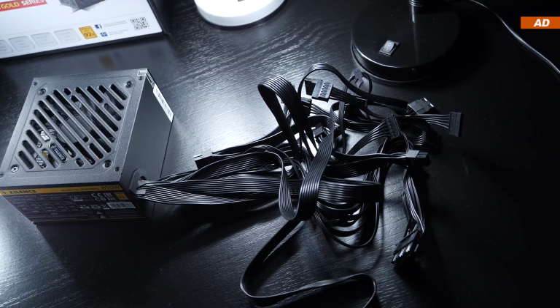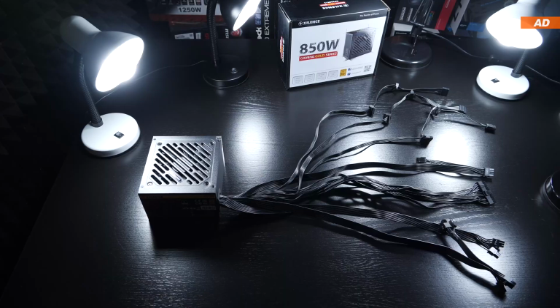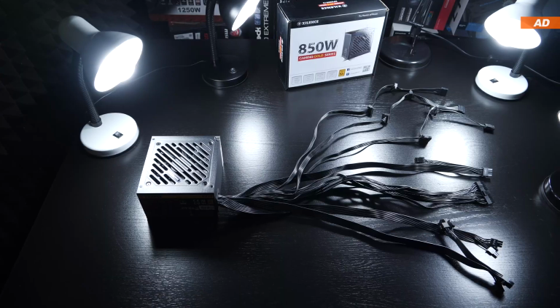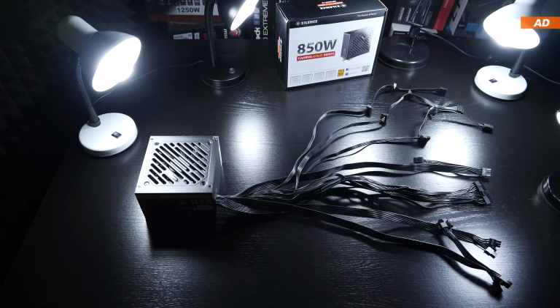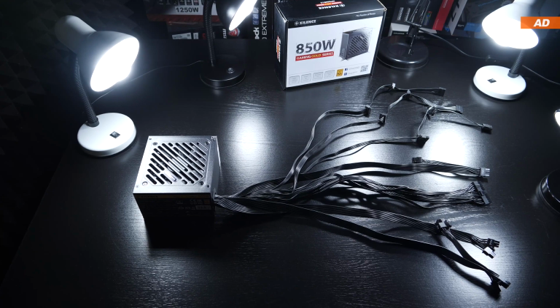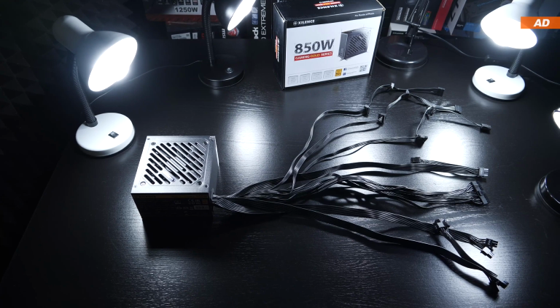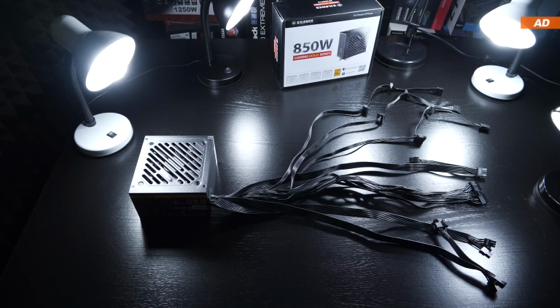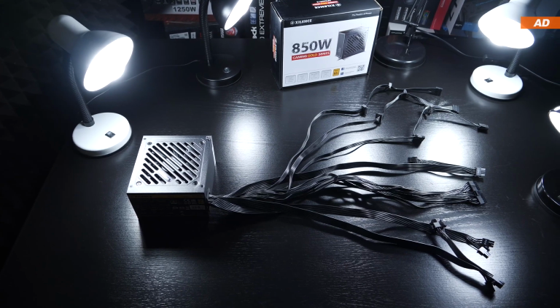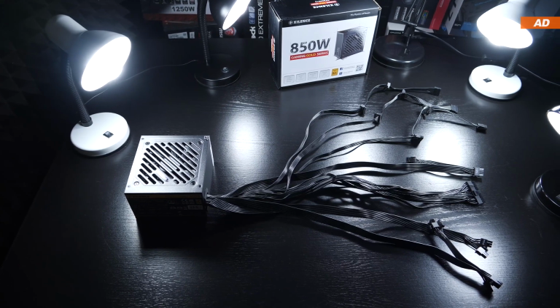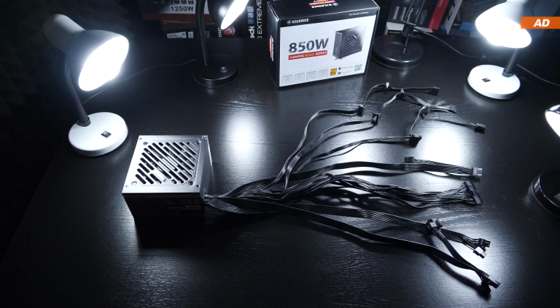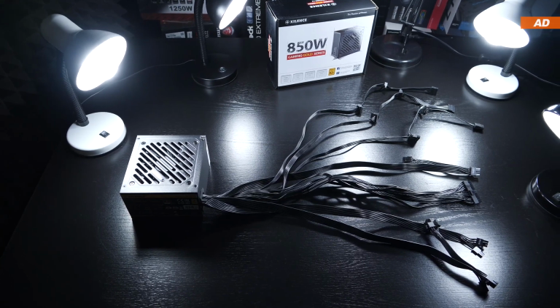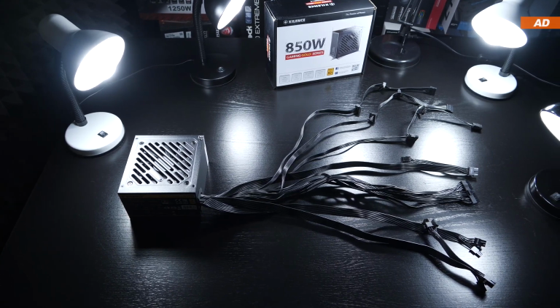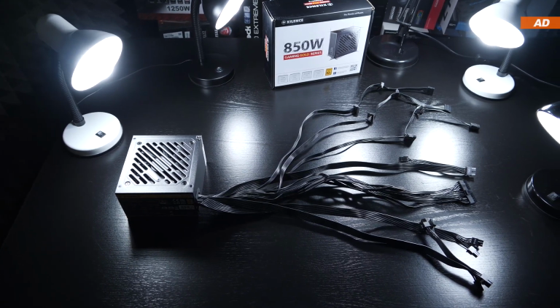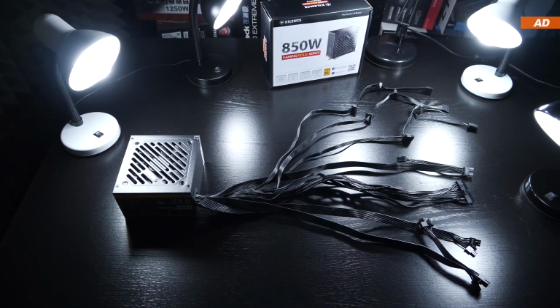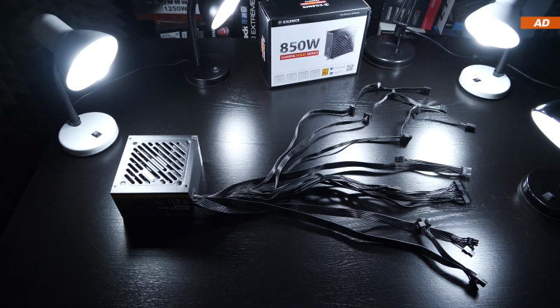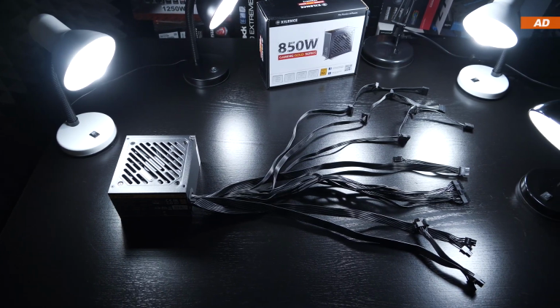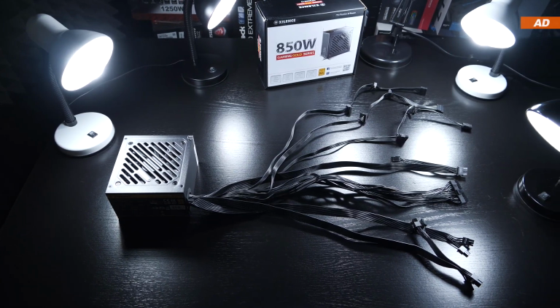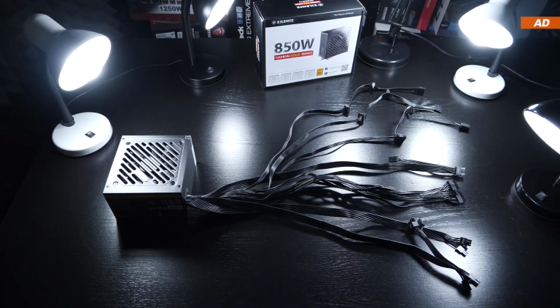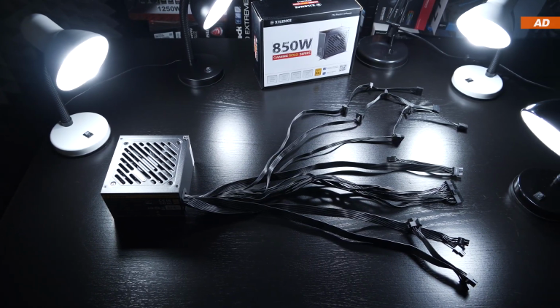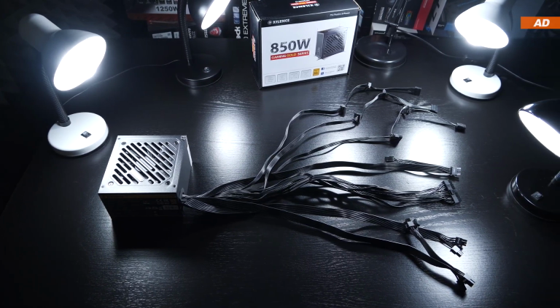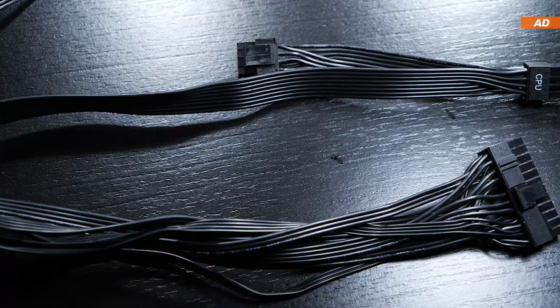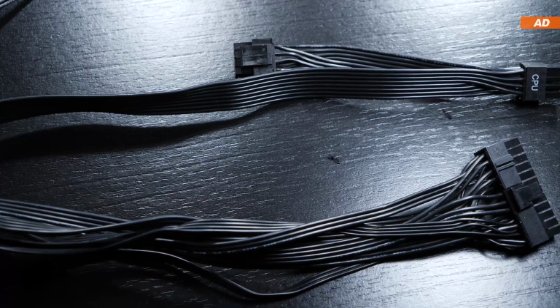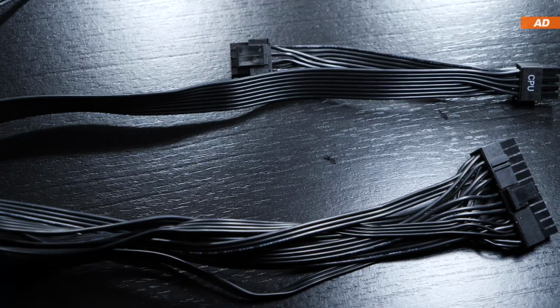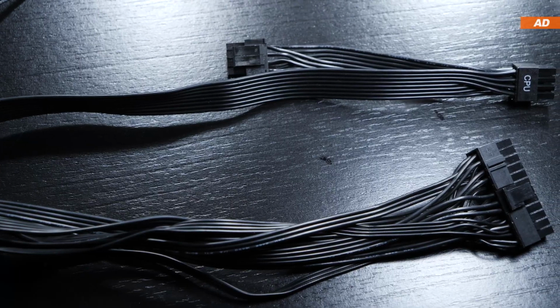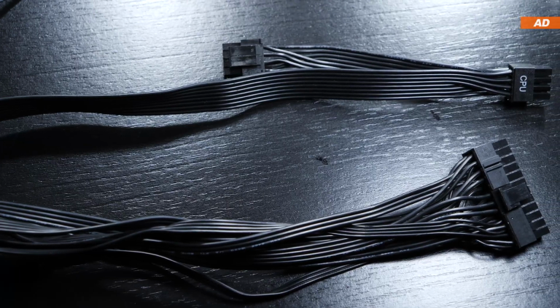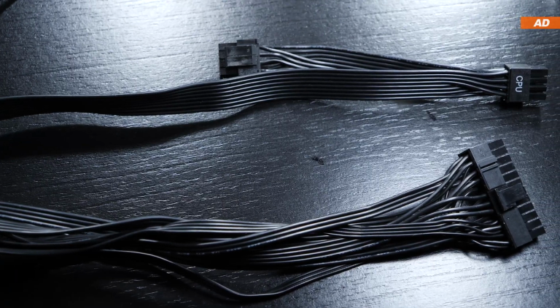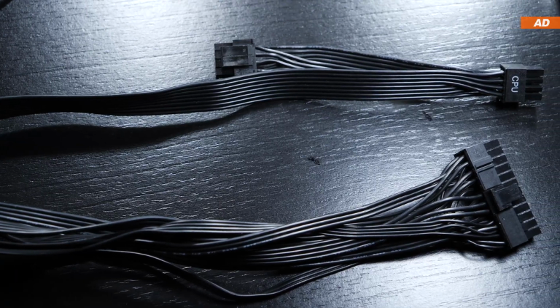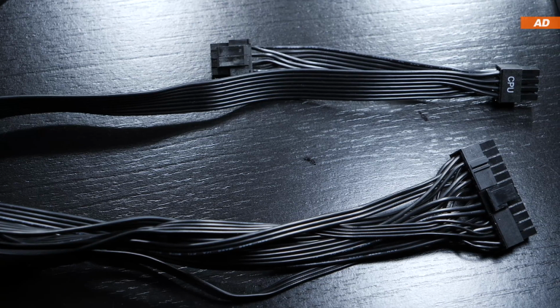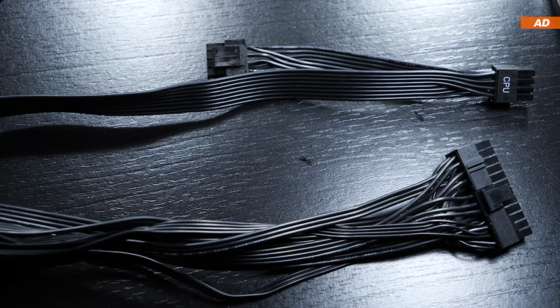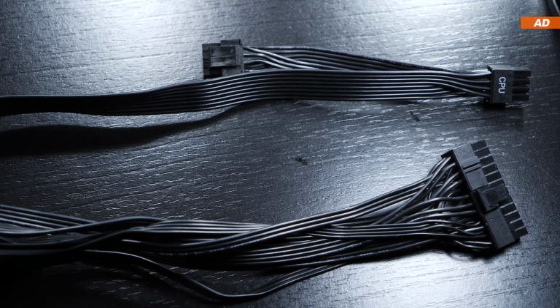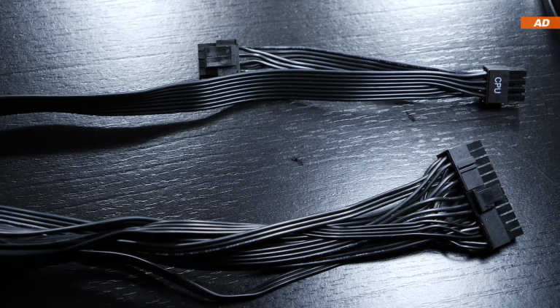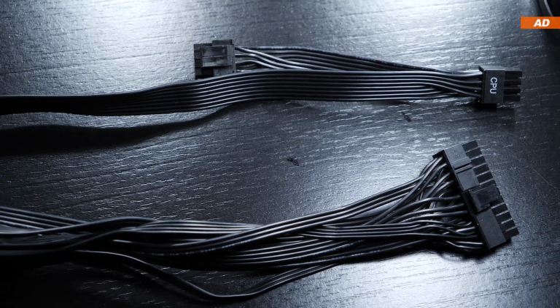The cable length is decent, and all cables are of the flat ribbon type, therefore not sleeved.